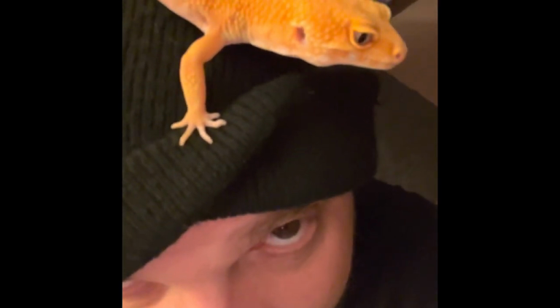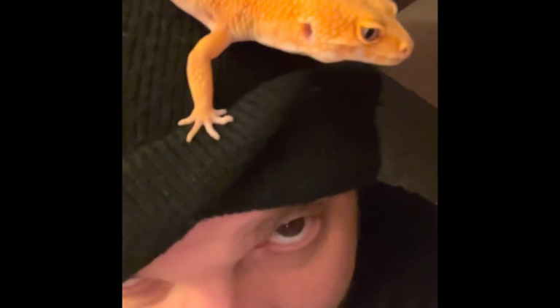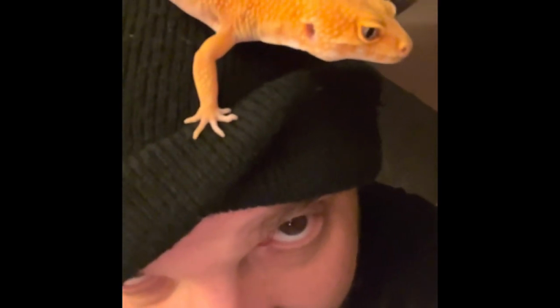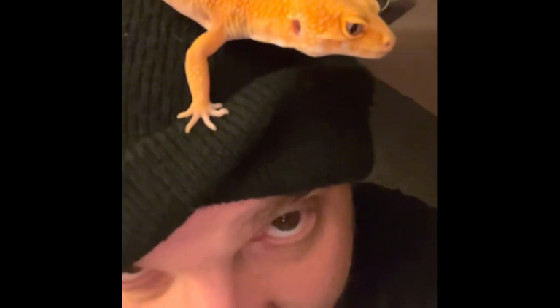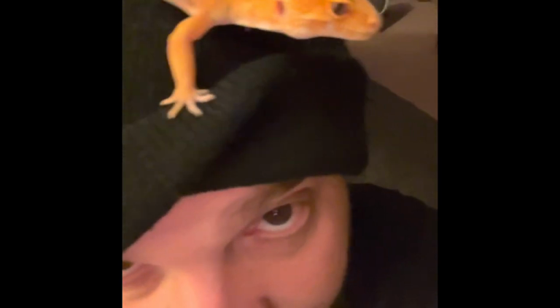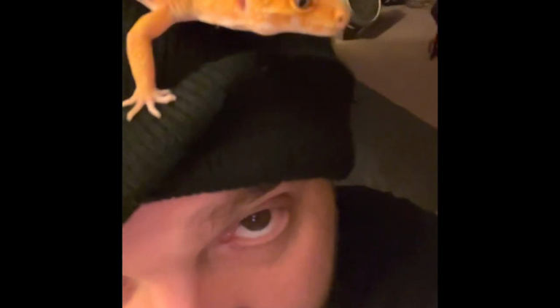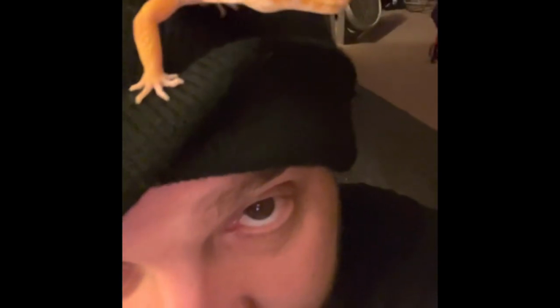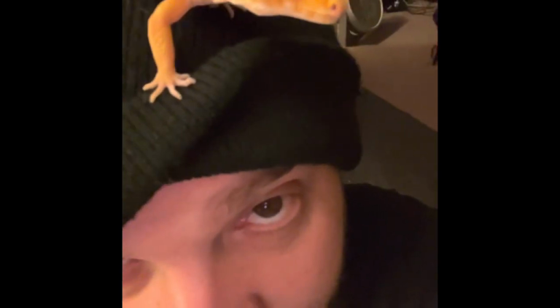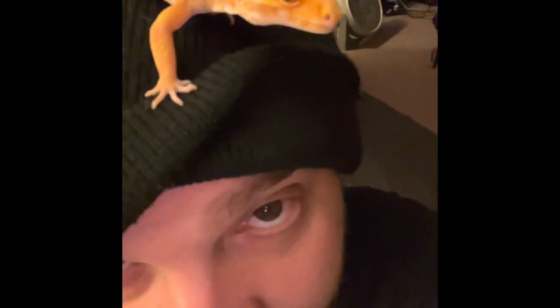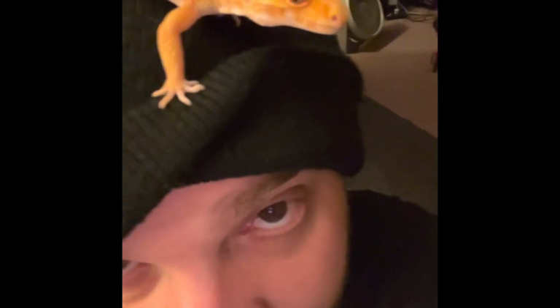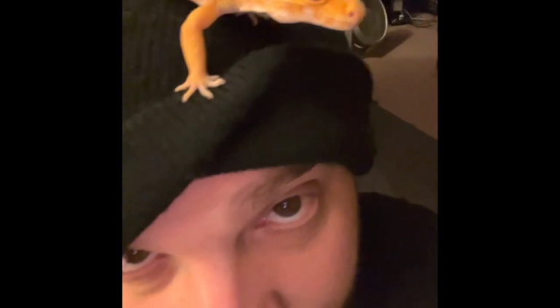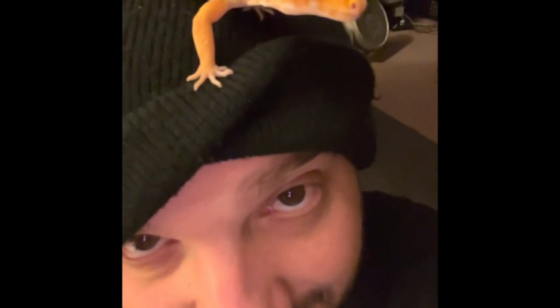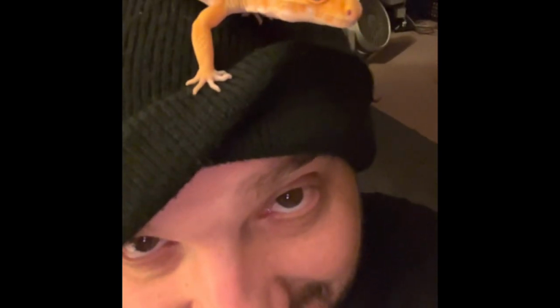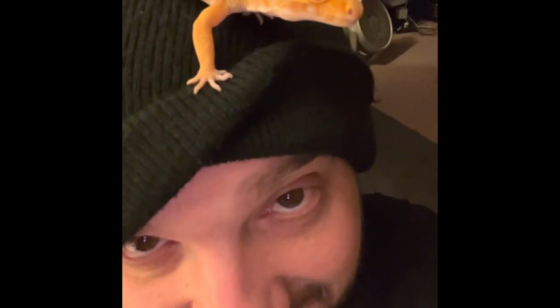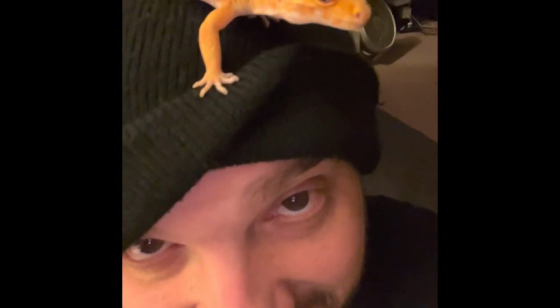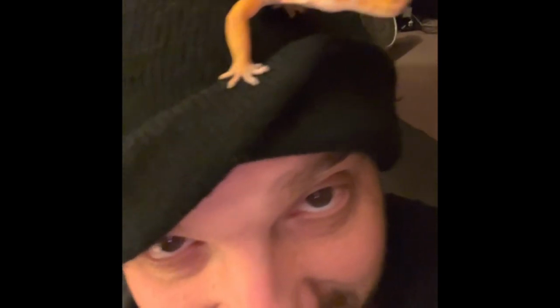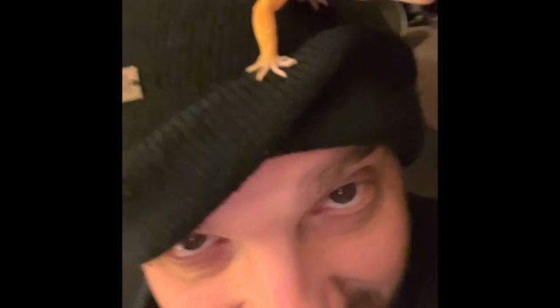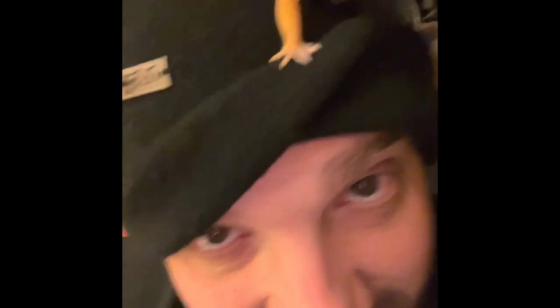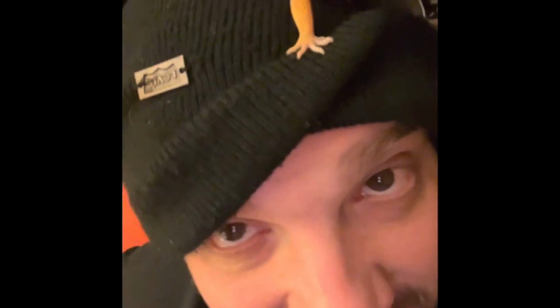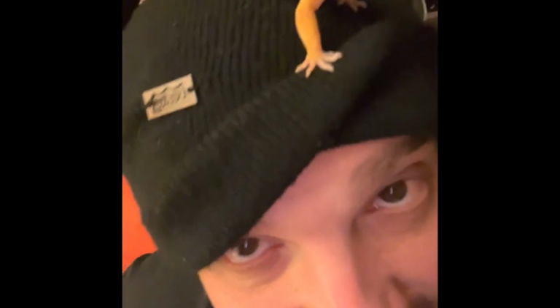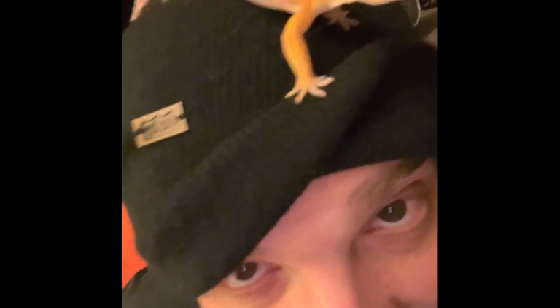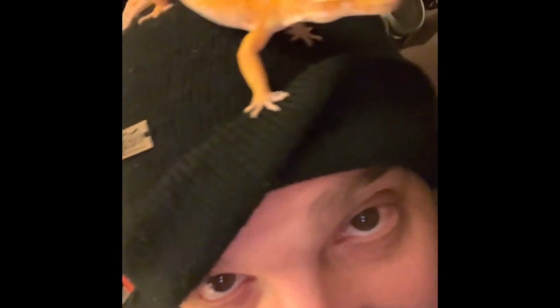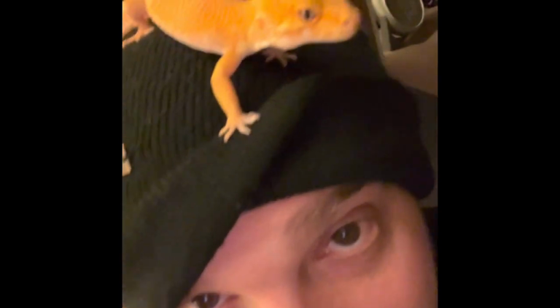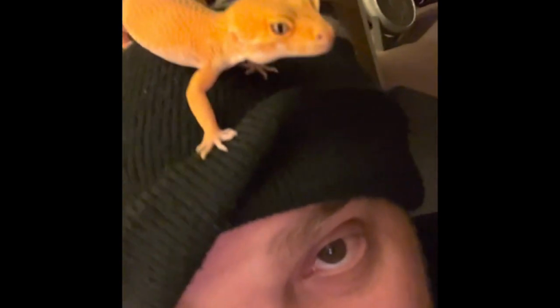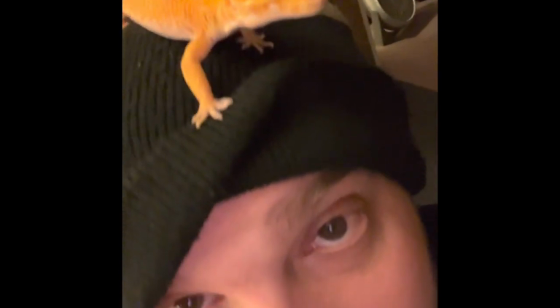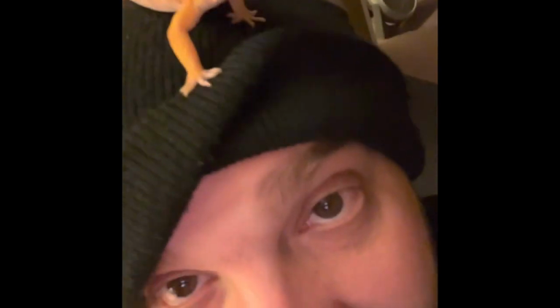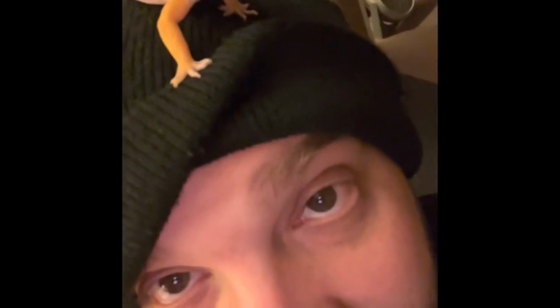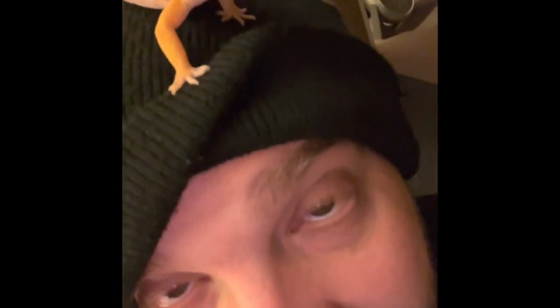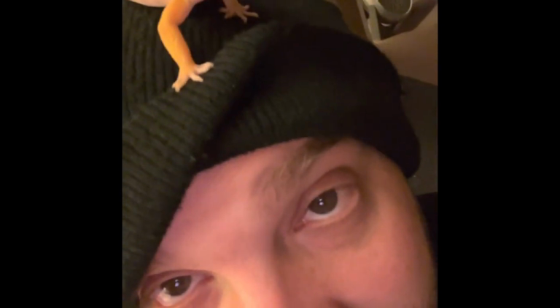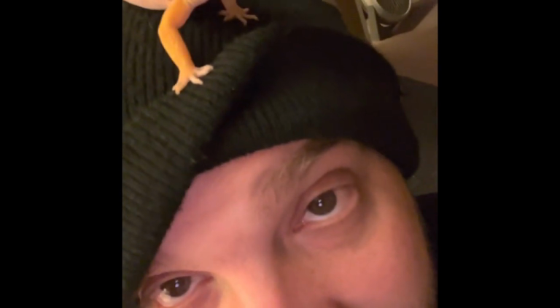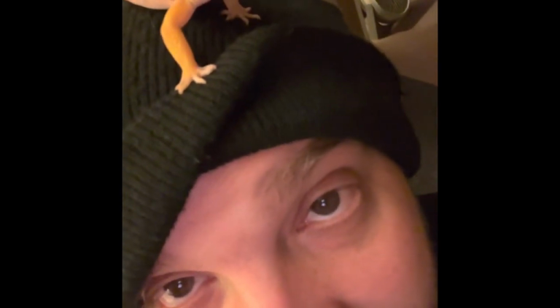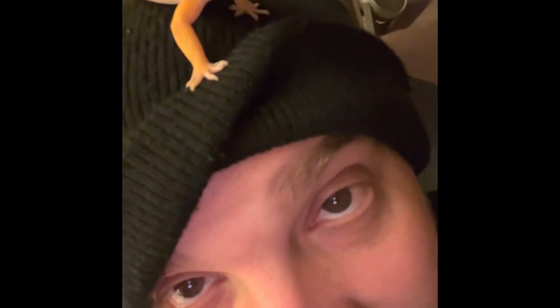Here's another shot of her eyes. Please don't look at mine.